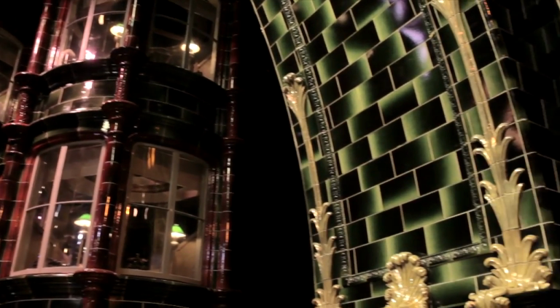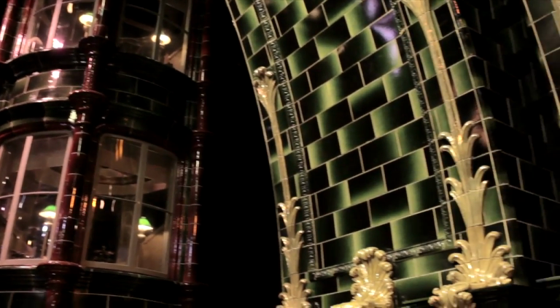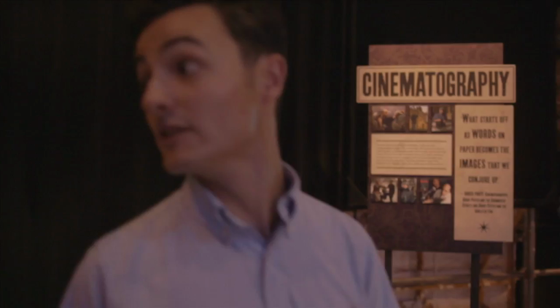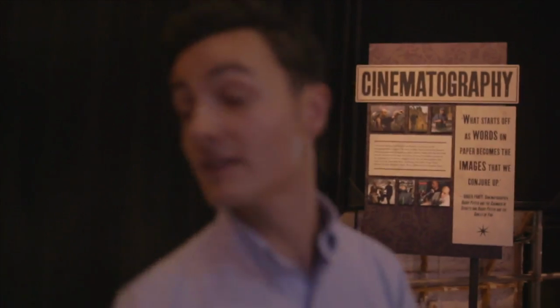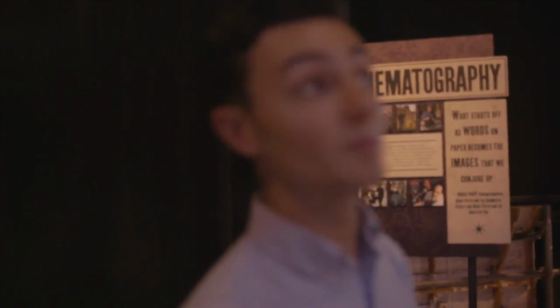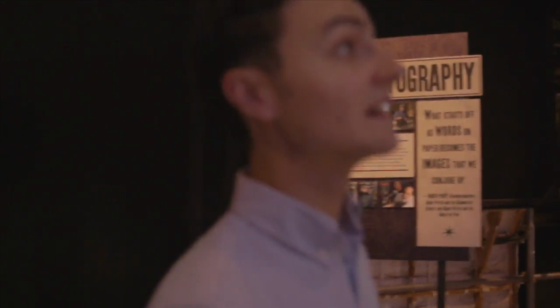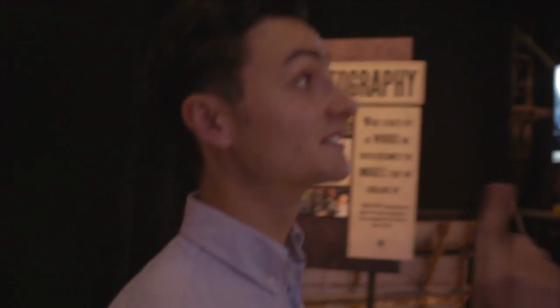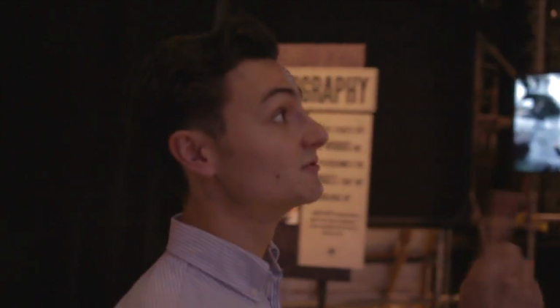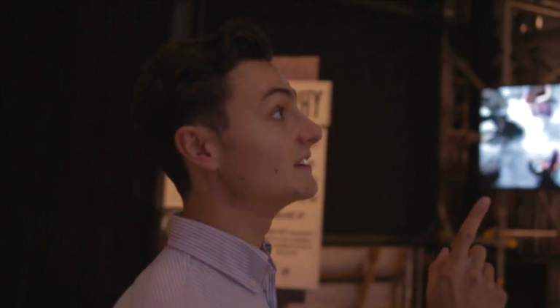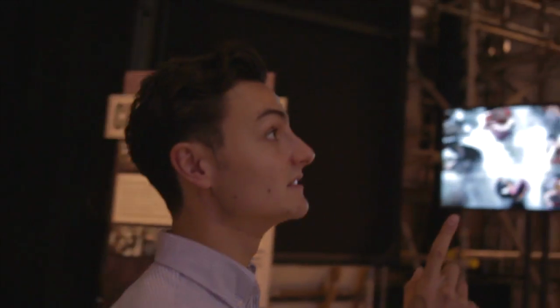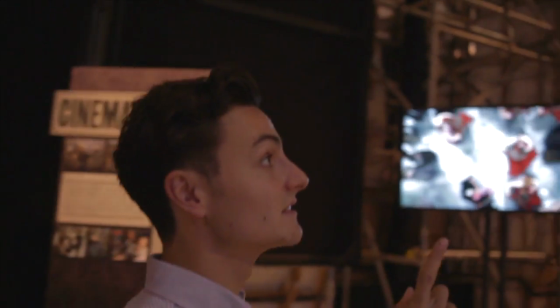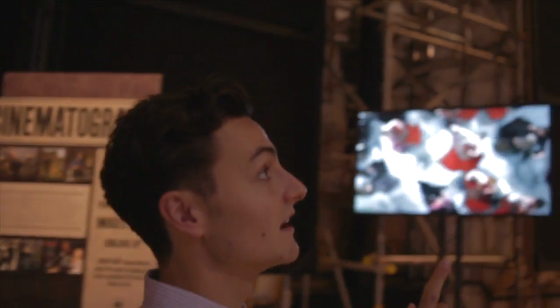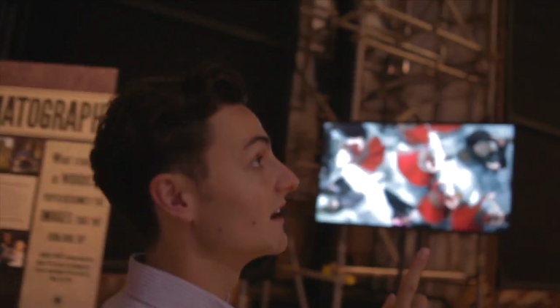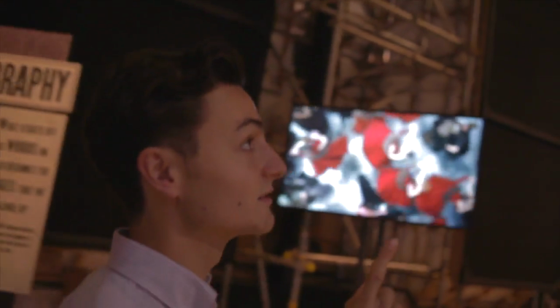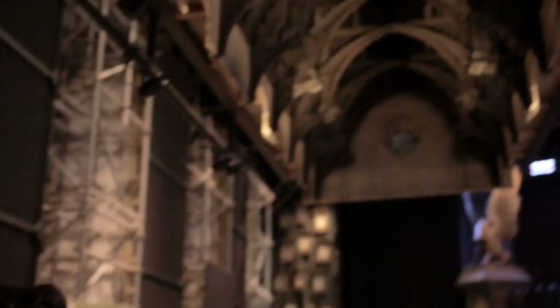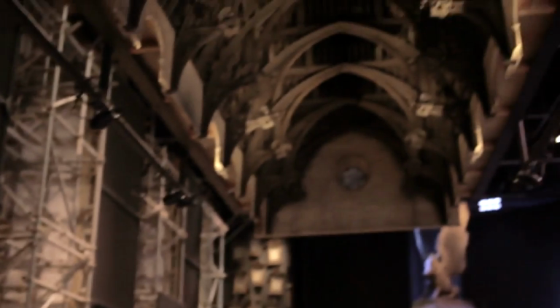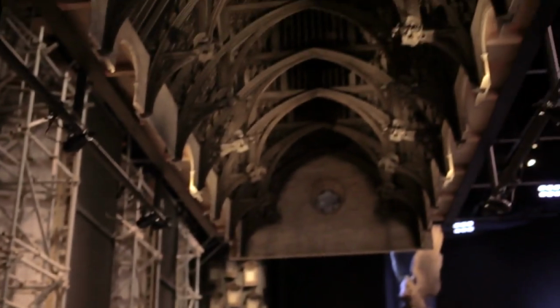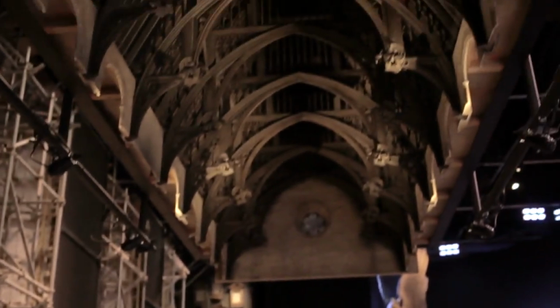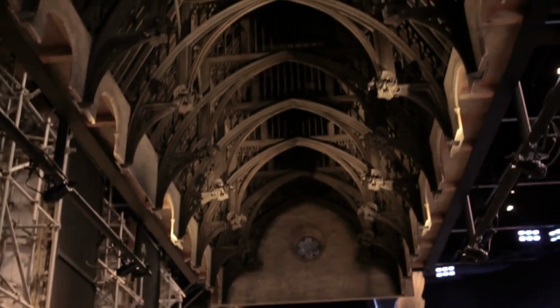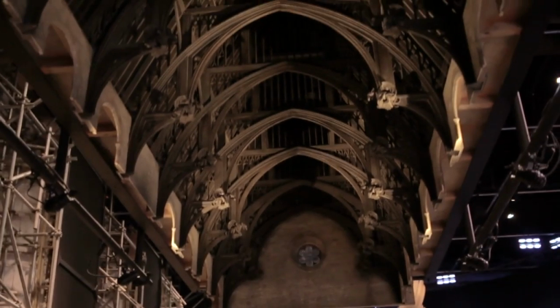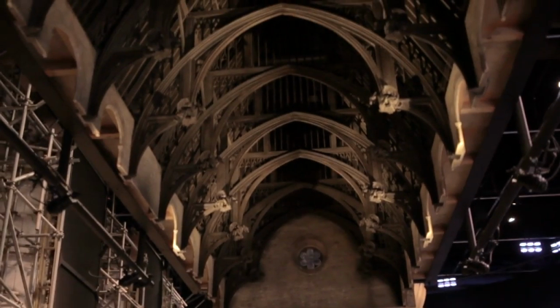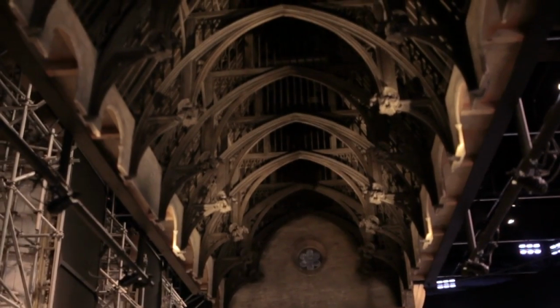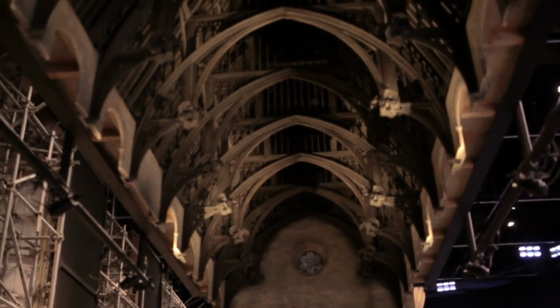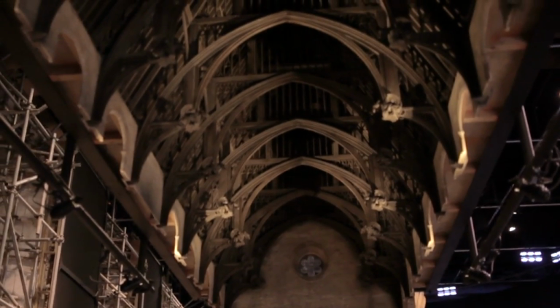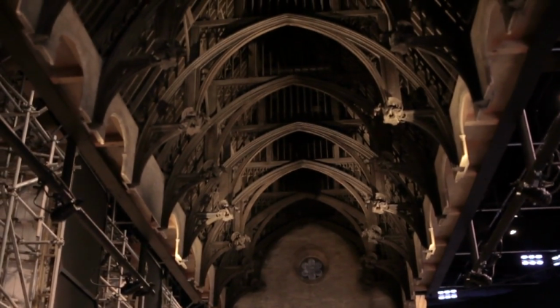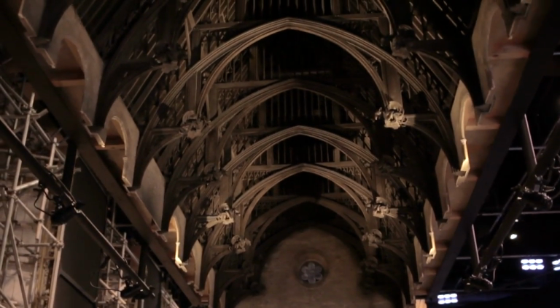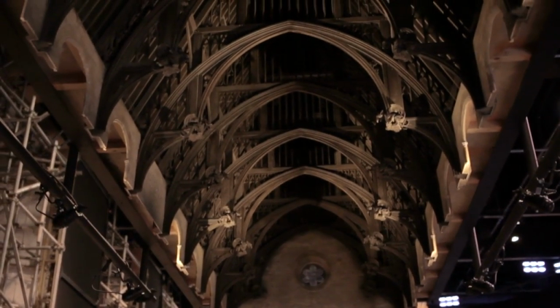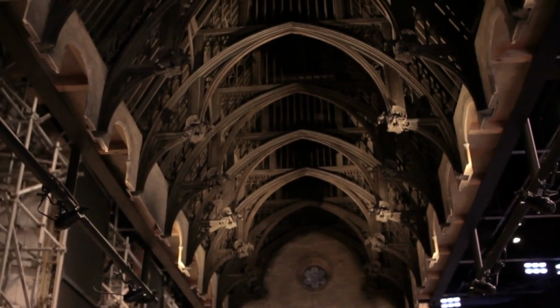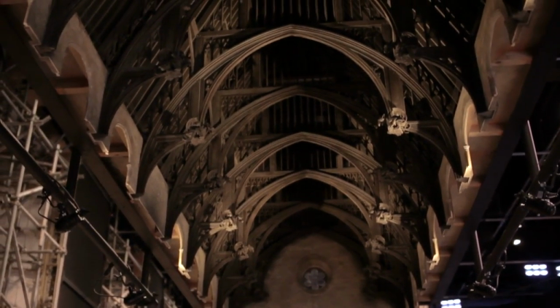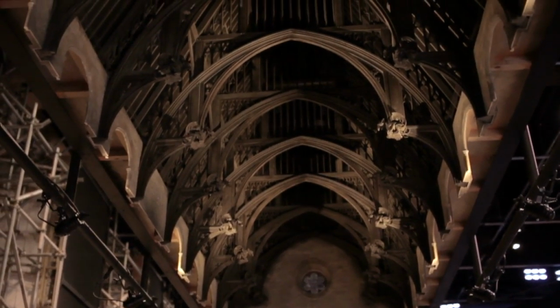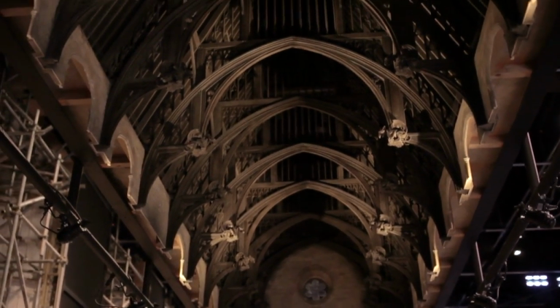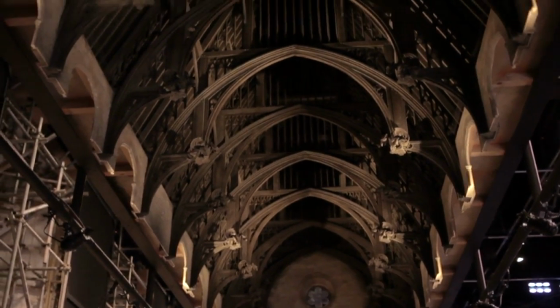If you look up, that's the real Great Hall ceiling, and that's something that people get to see when they come here.